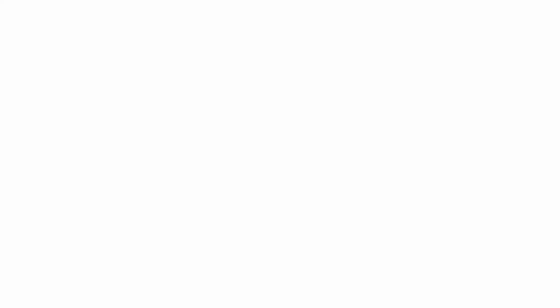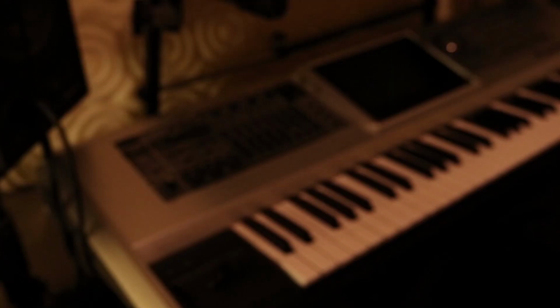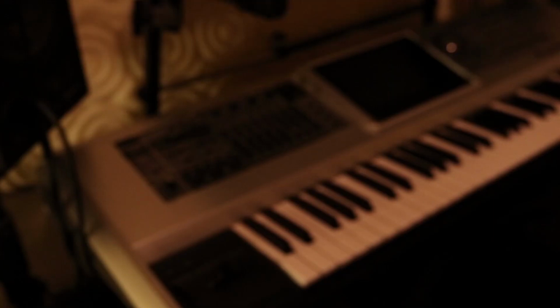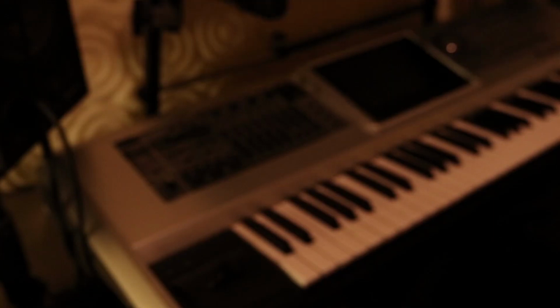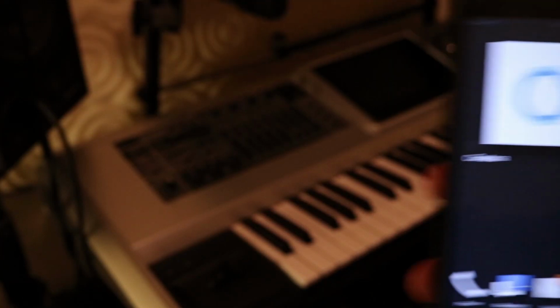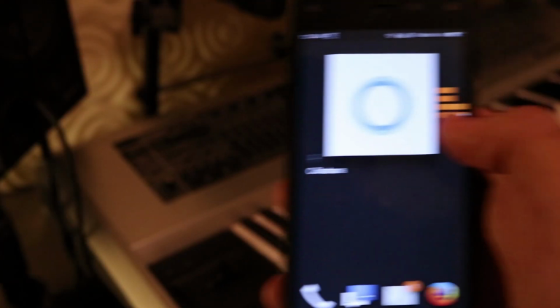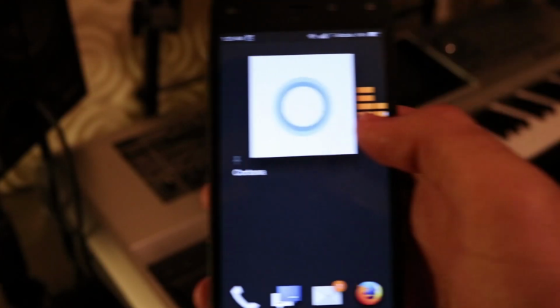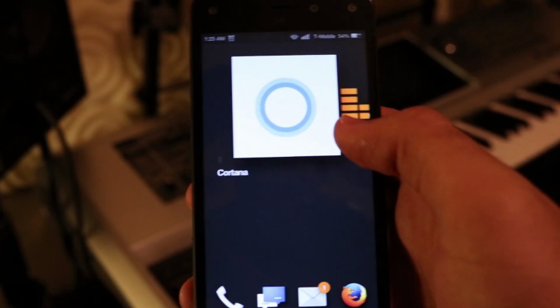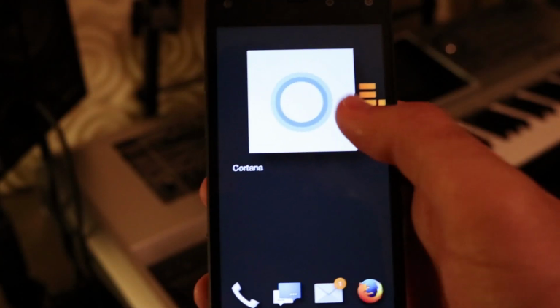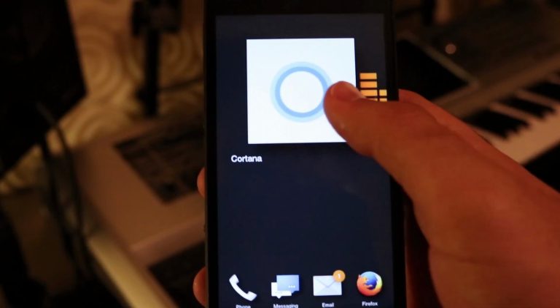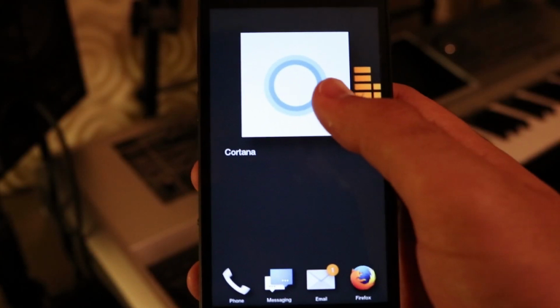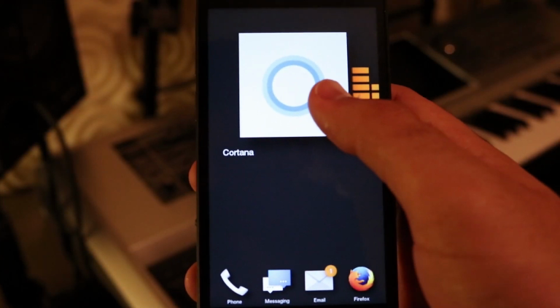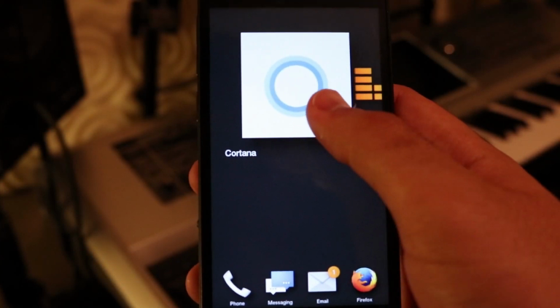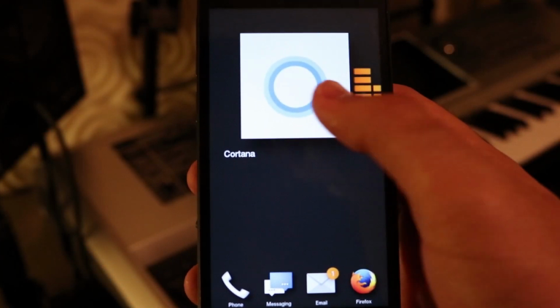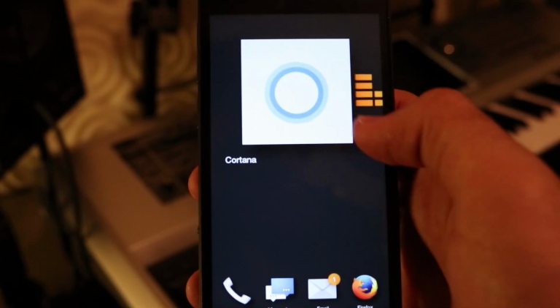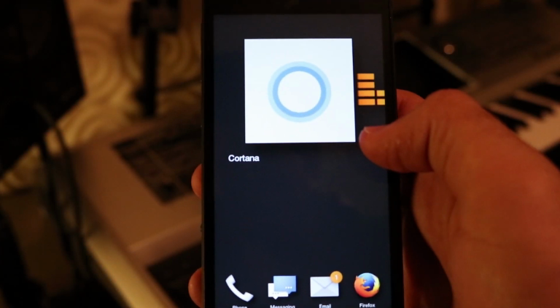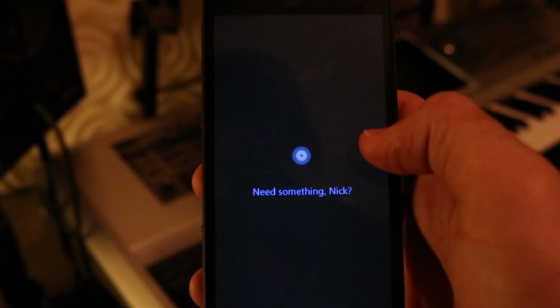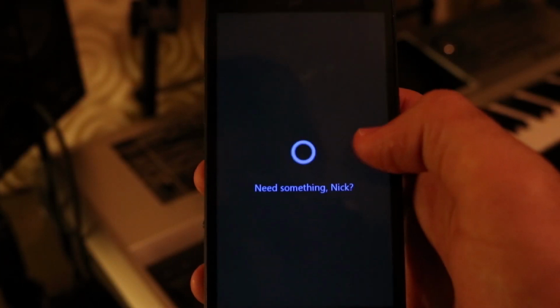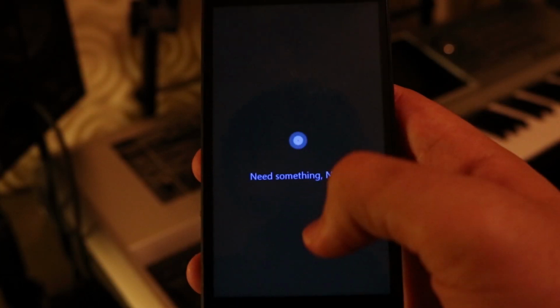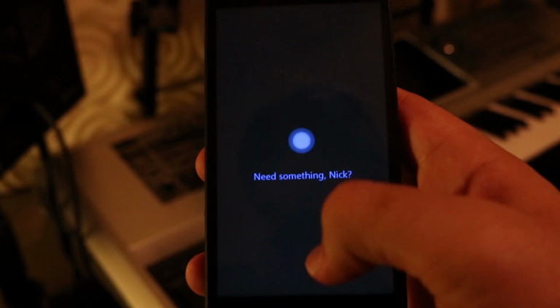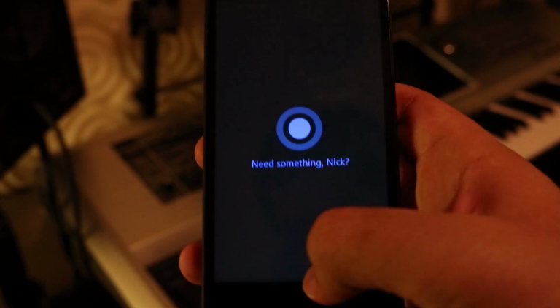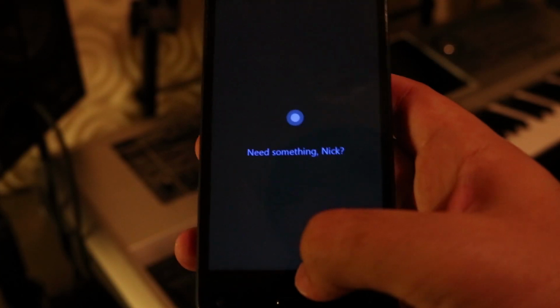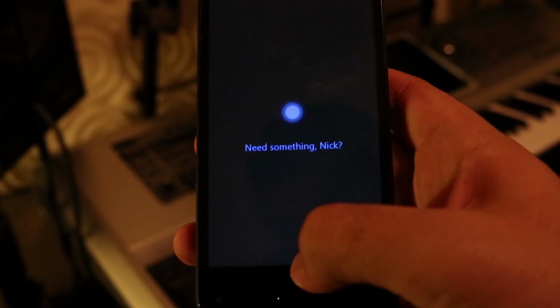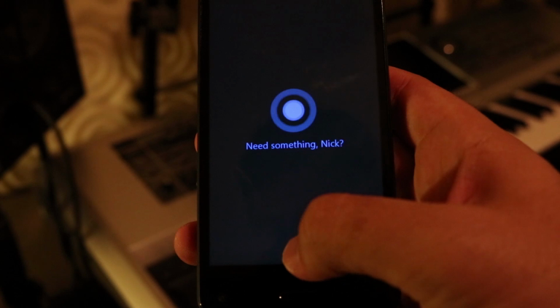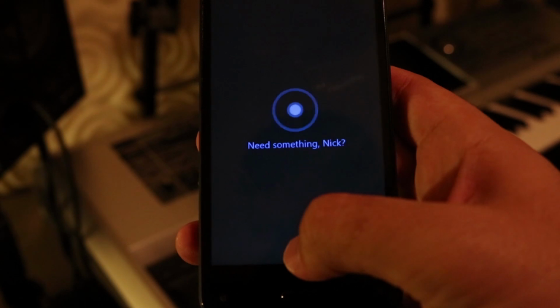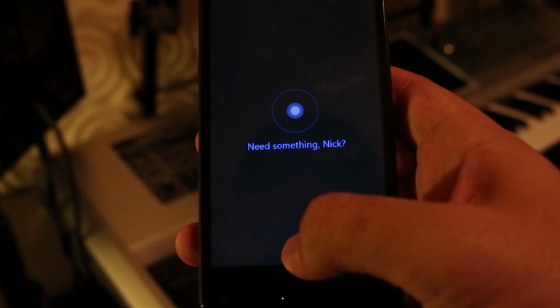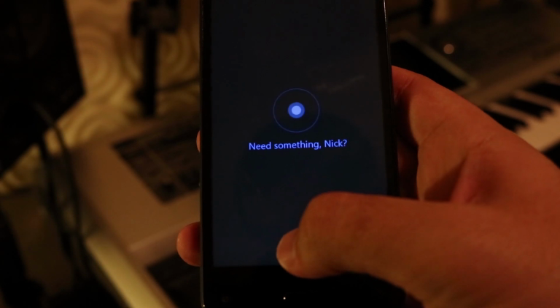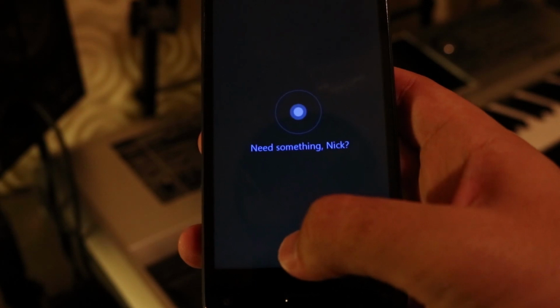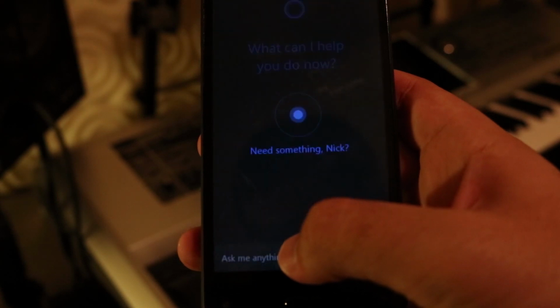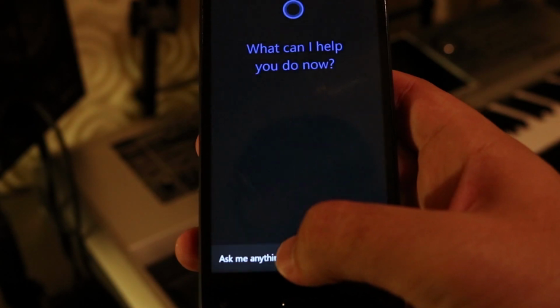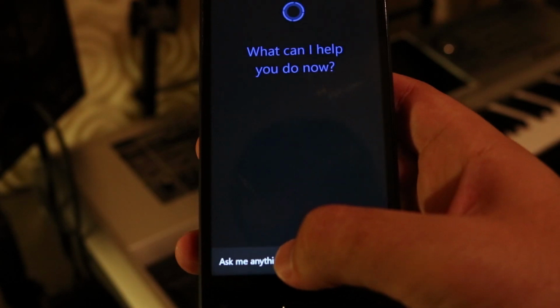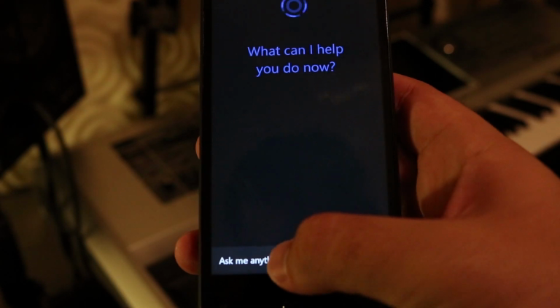But since we have the leaked app in our grubby little hands, let's go hands-on to see how well it performs and compares.